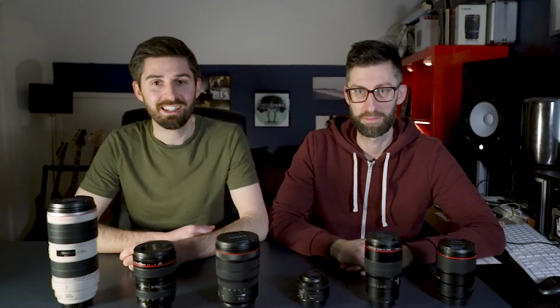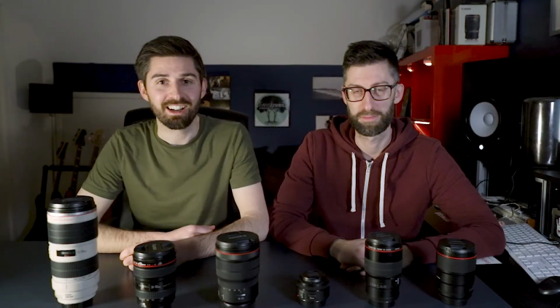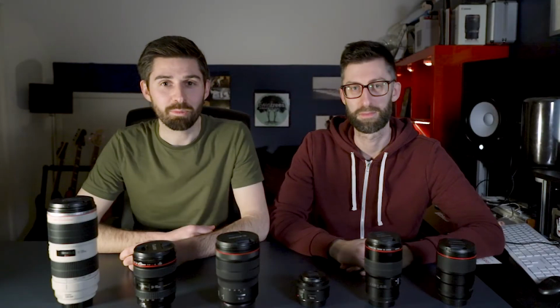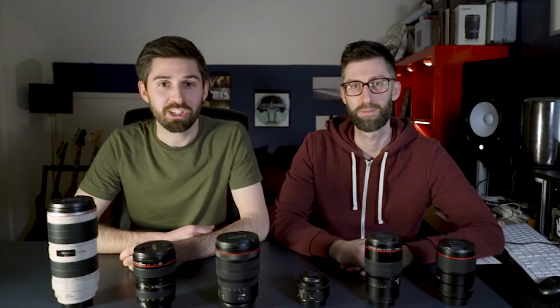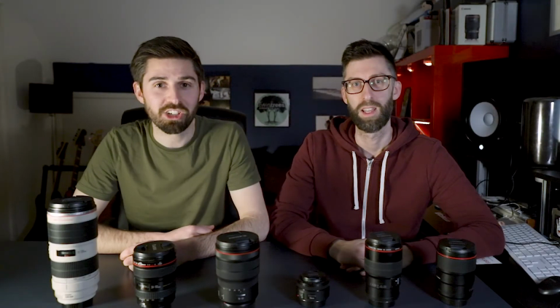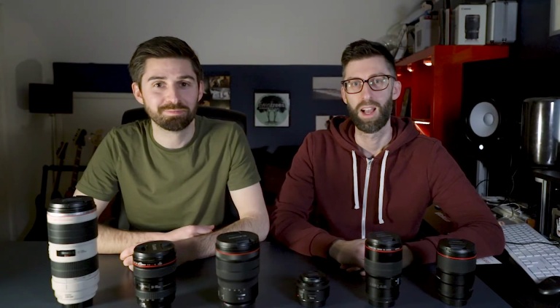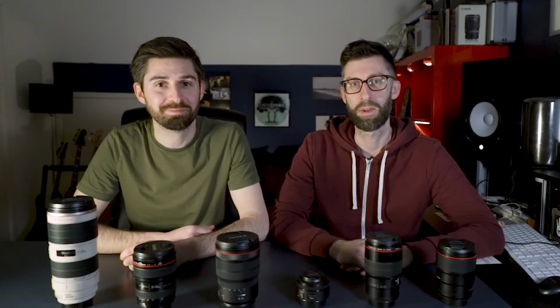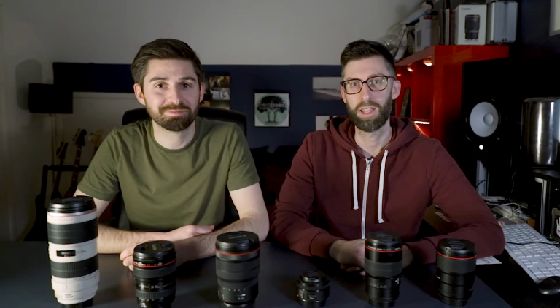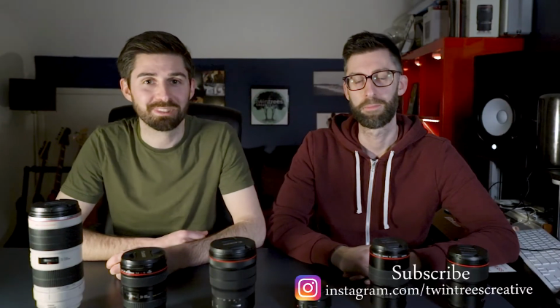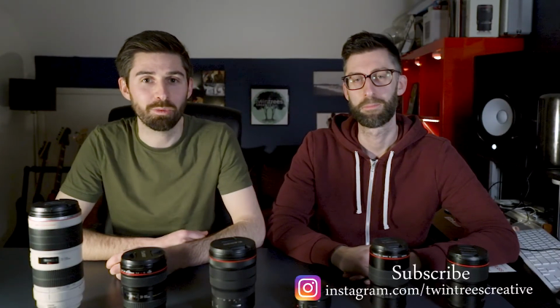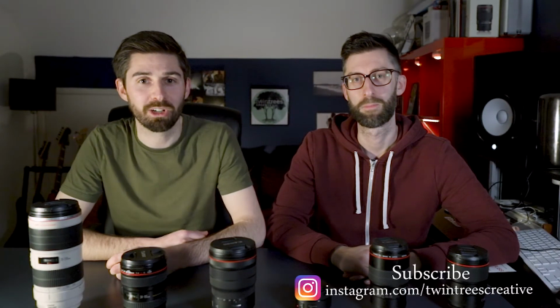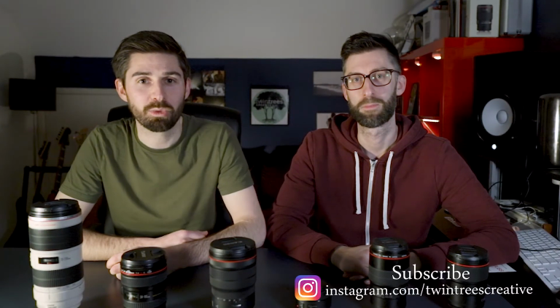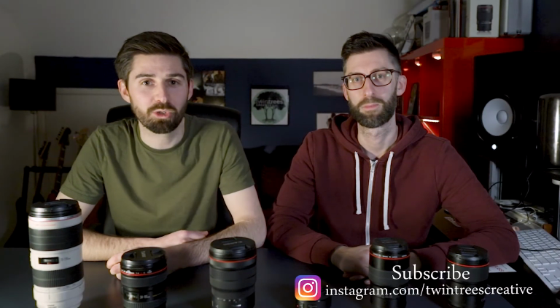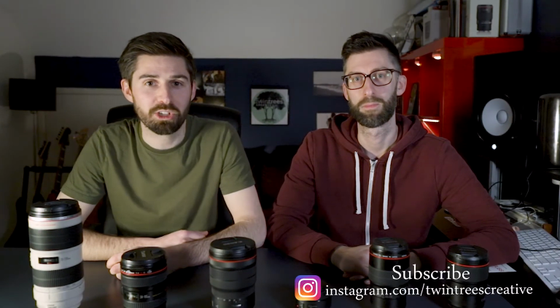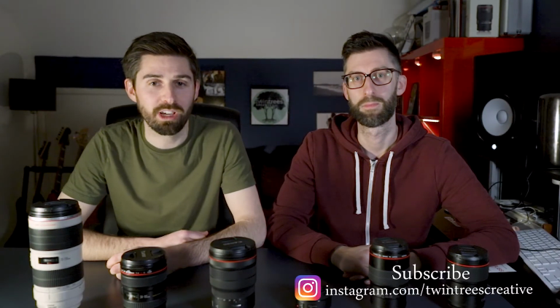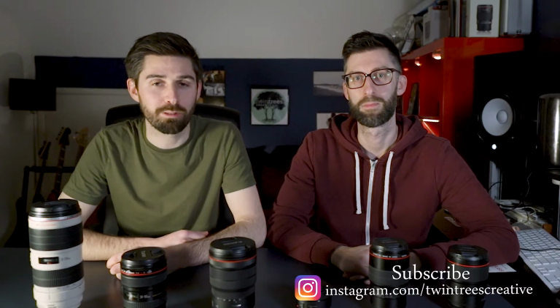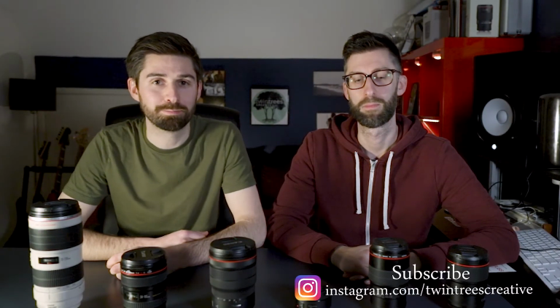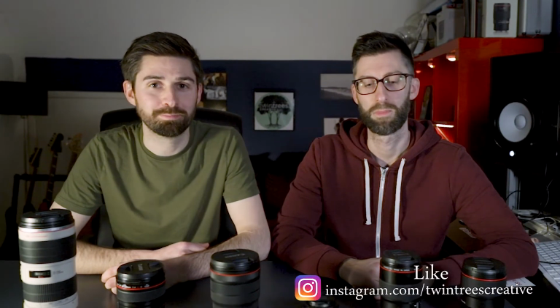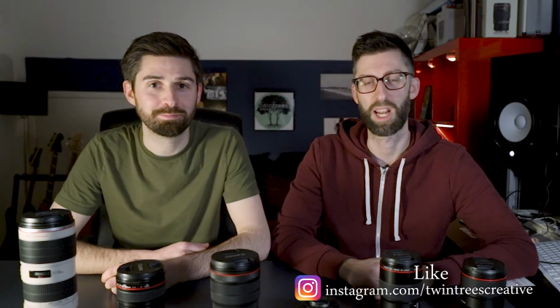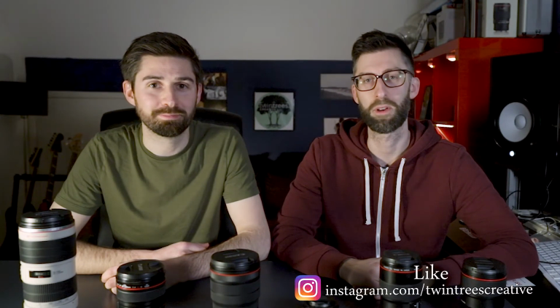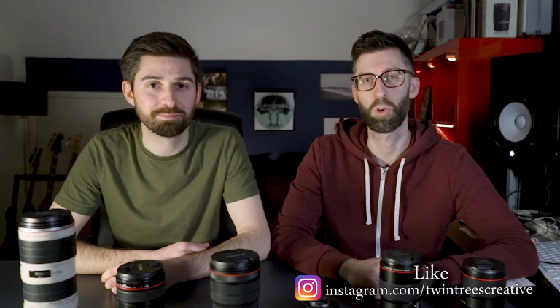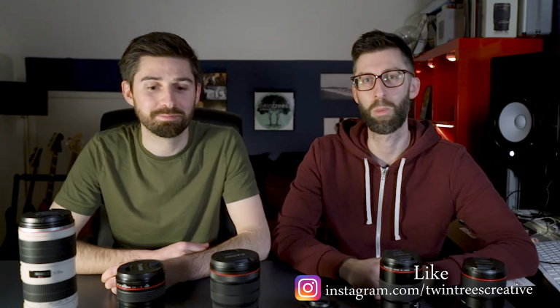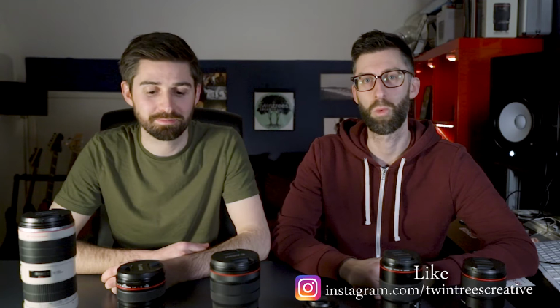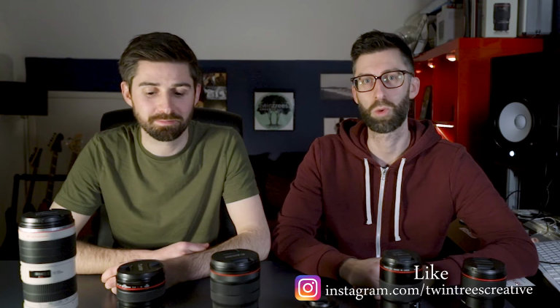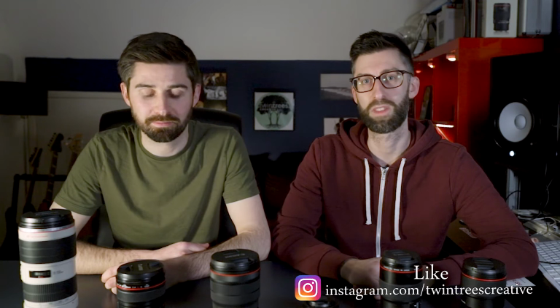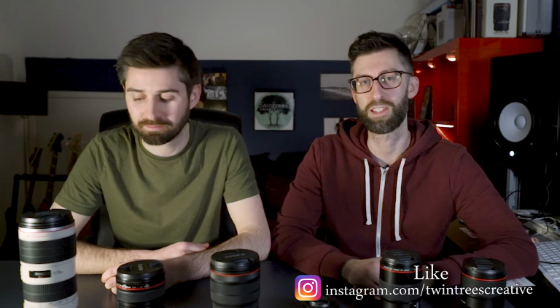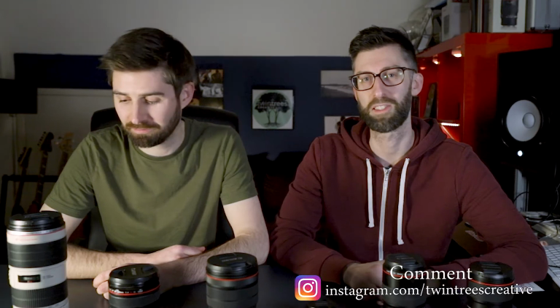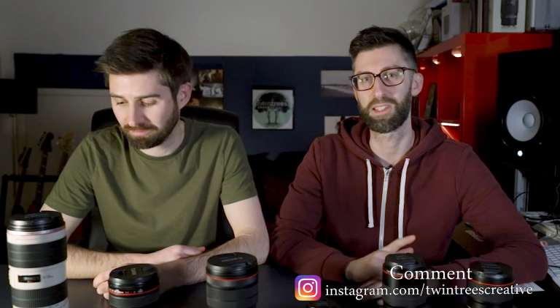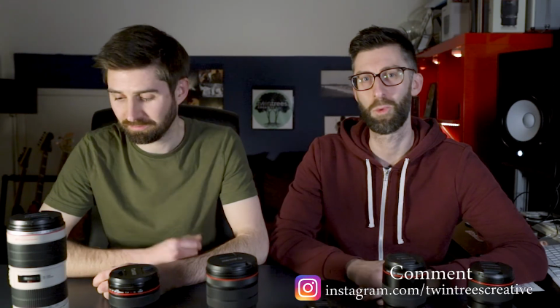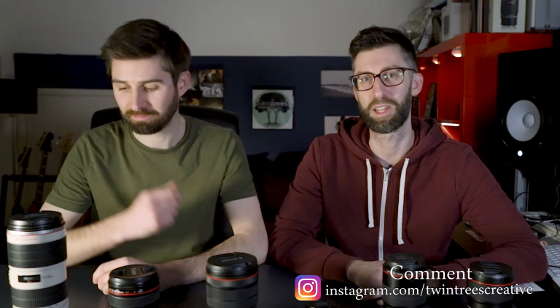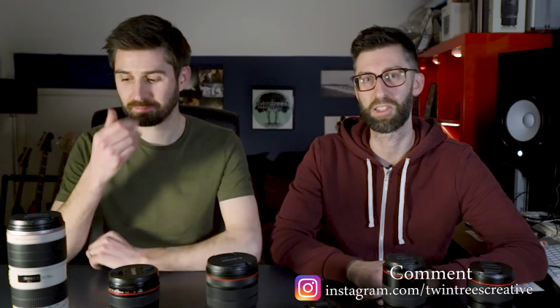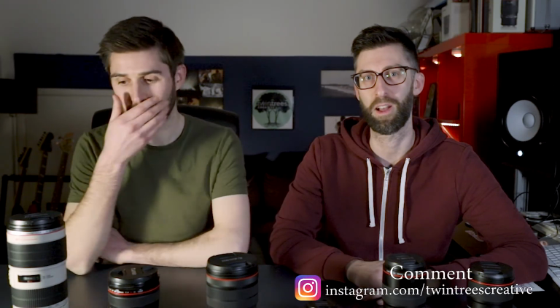Hi, I'm Rich. I'm Nick and we are Twin Trees Creative. Today we're going to talk about which one of these lenses we're going to sell.